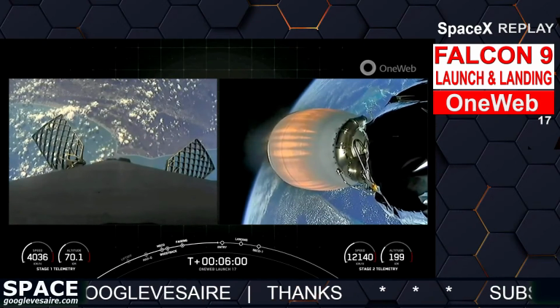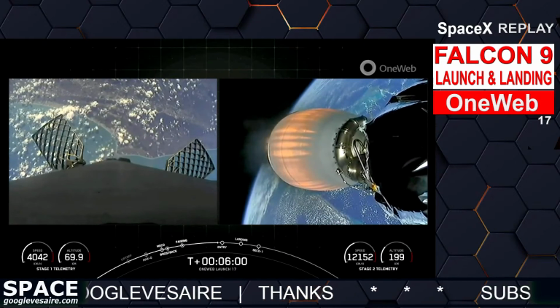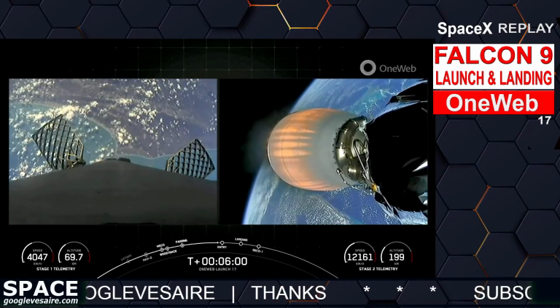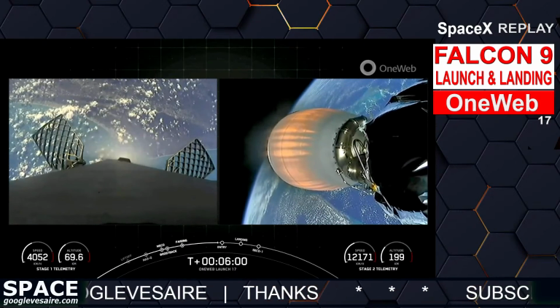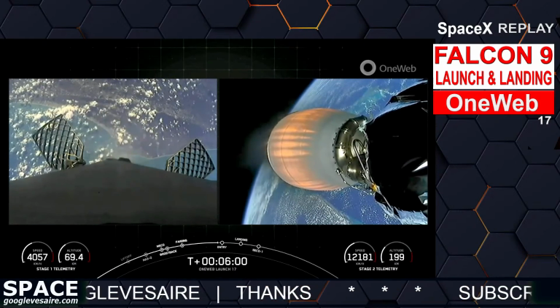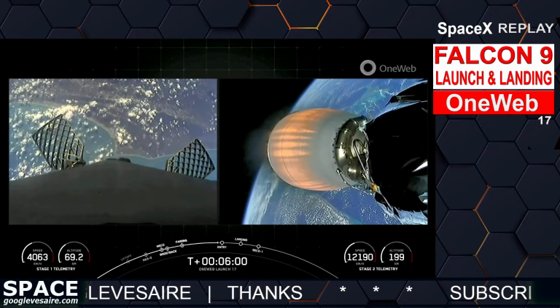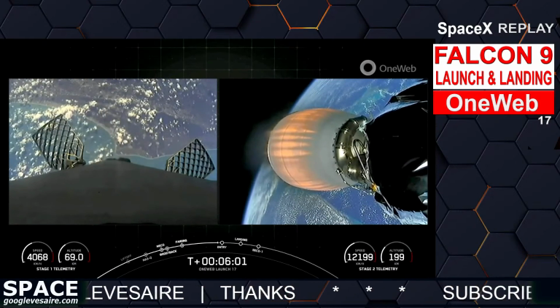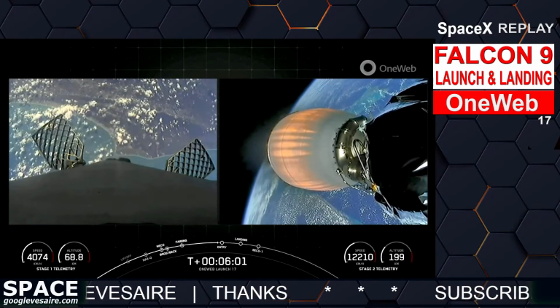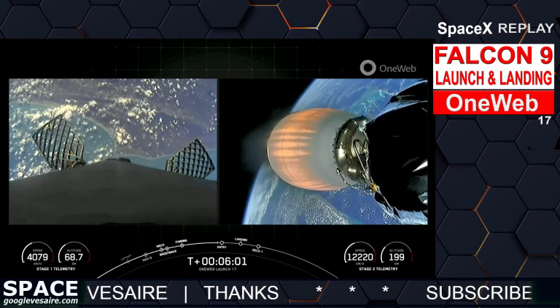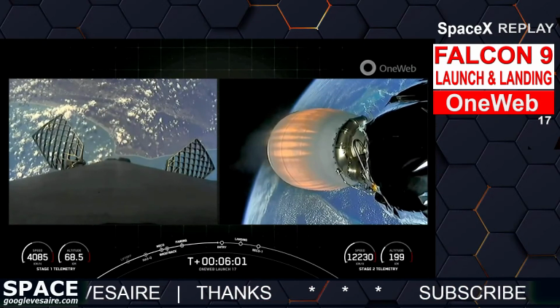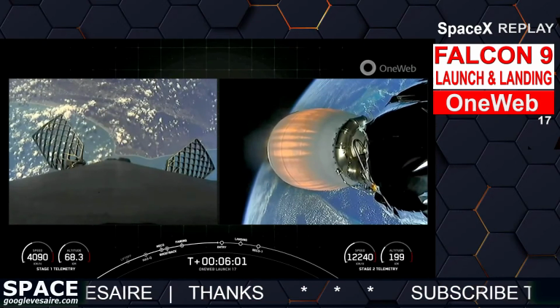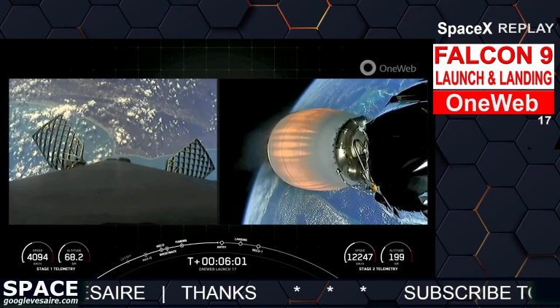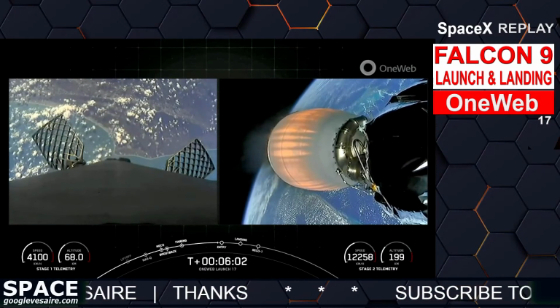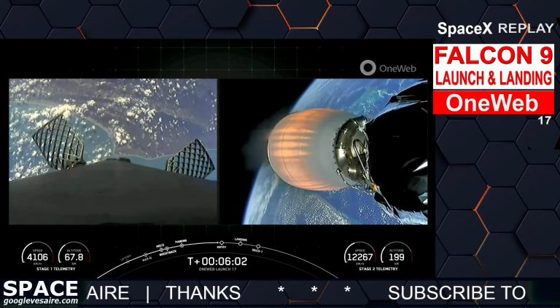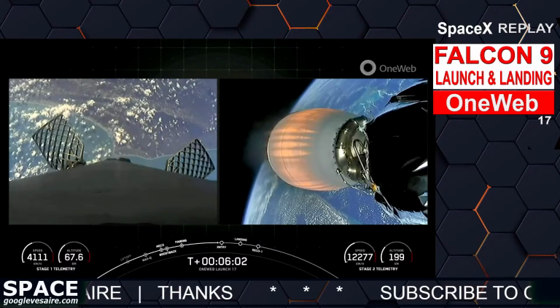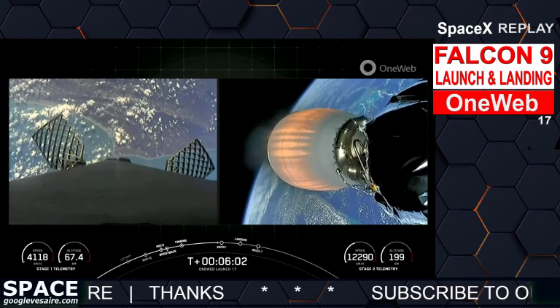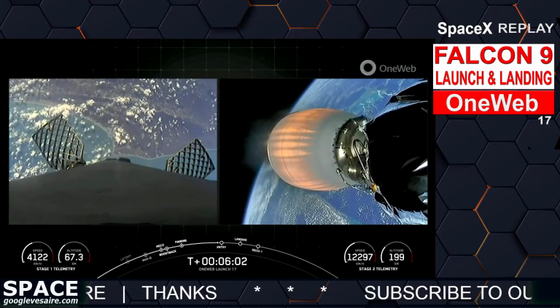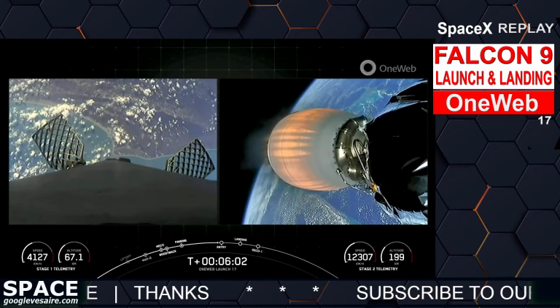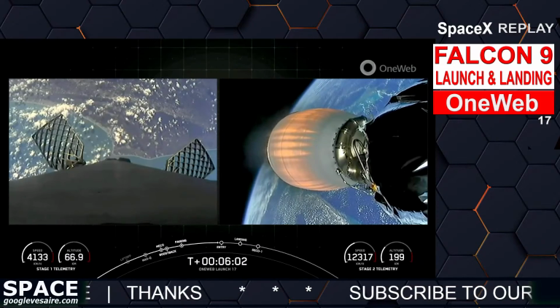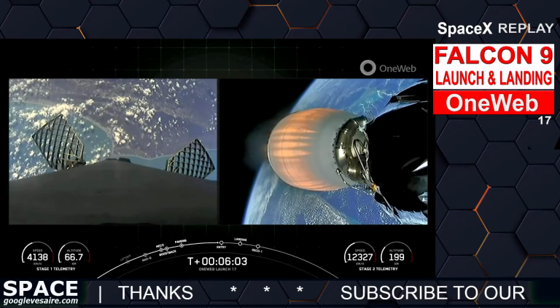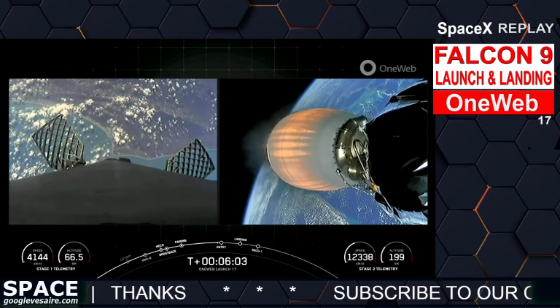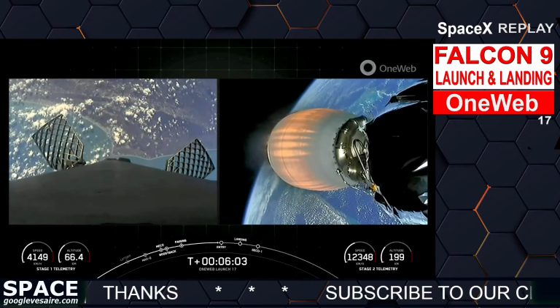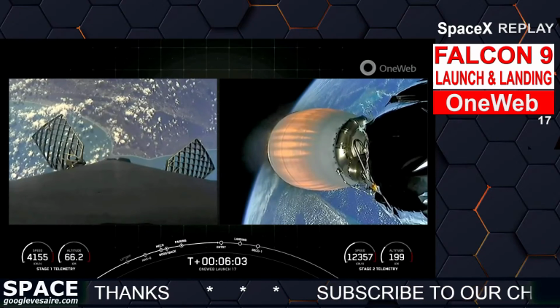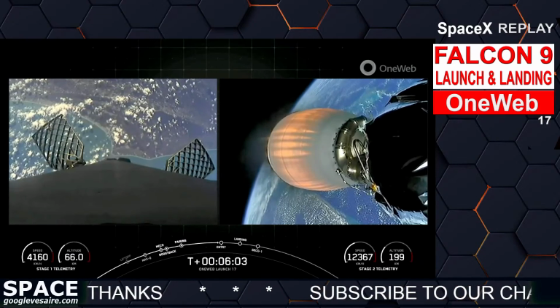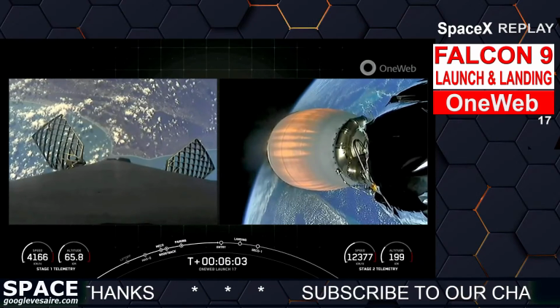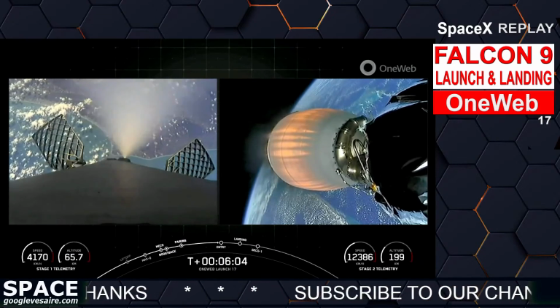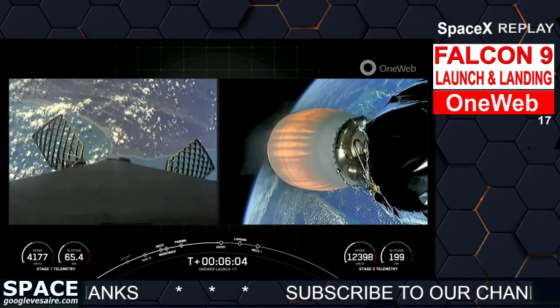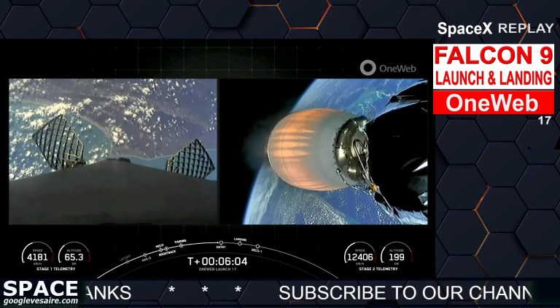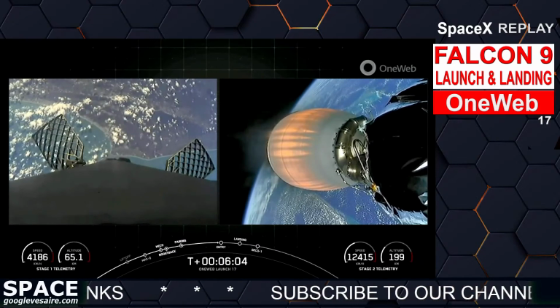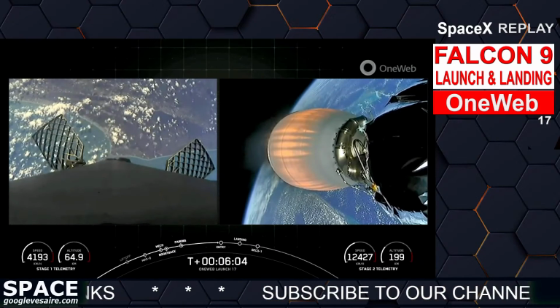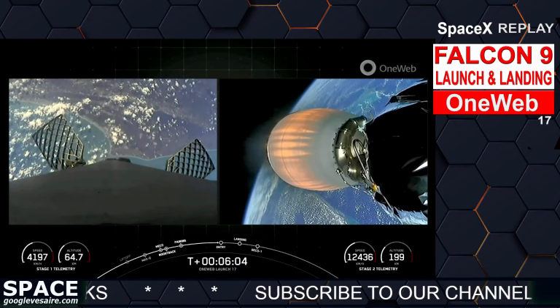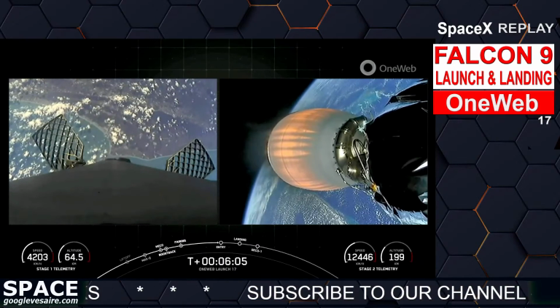Inspiration 4, Axiom 1, NALSAT 301, and seven separate Starlink missions.